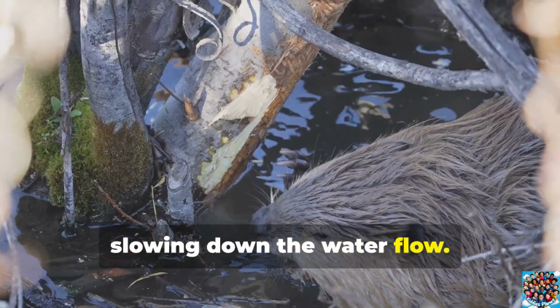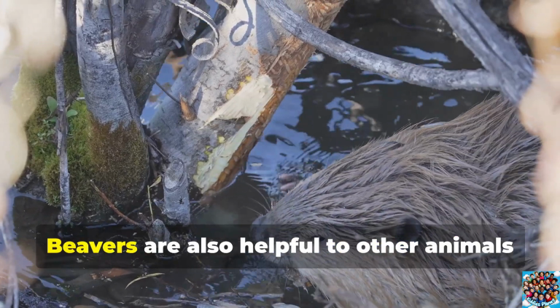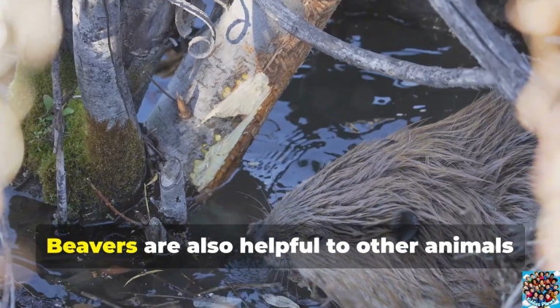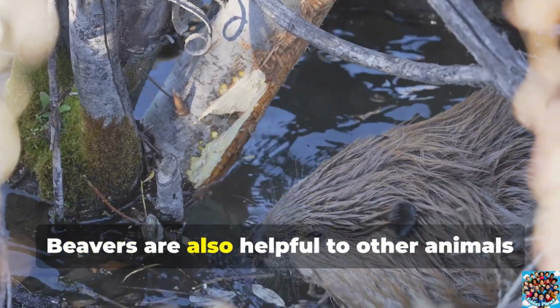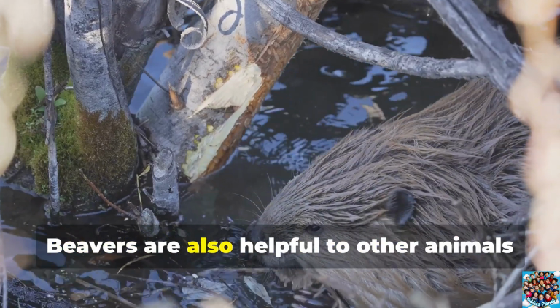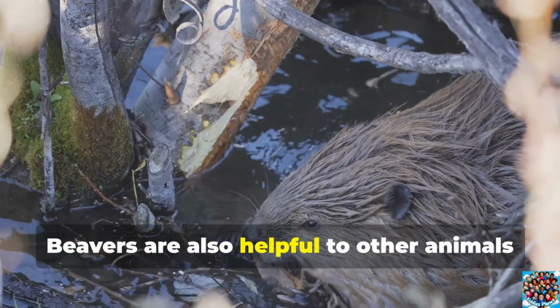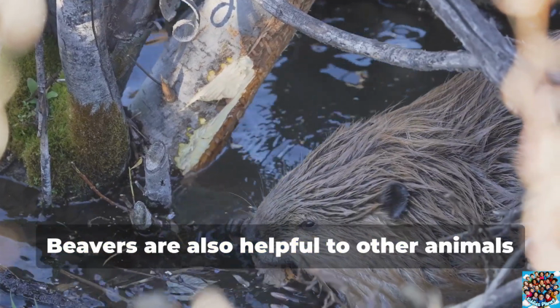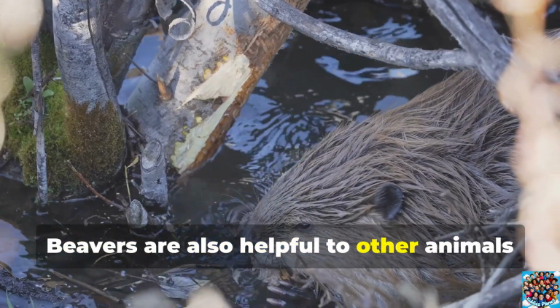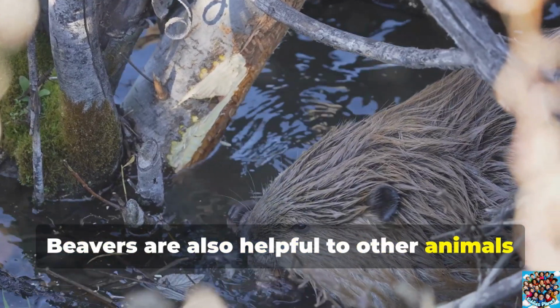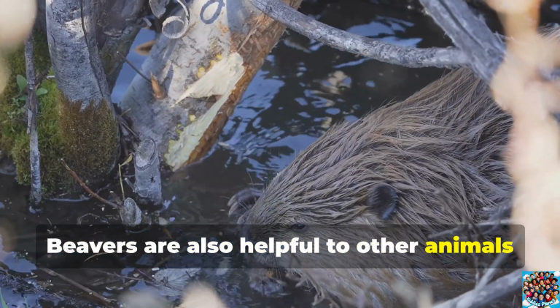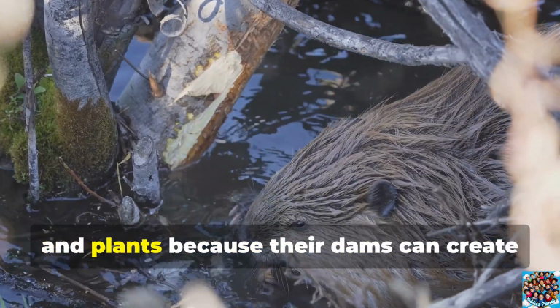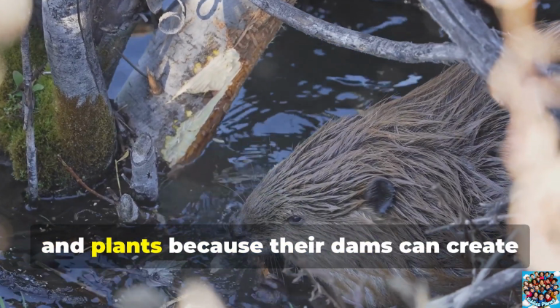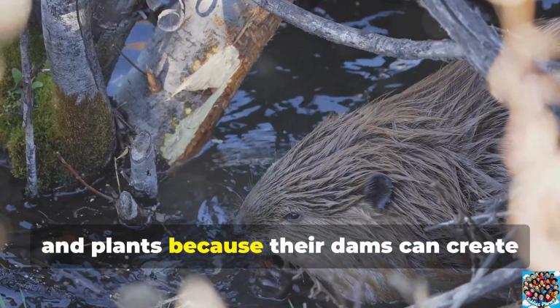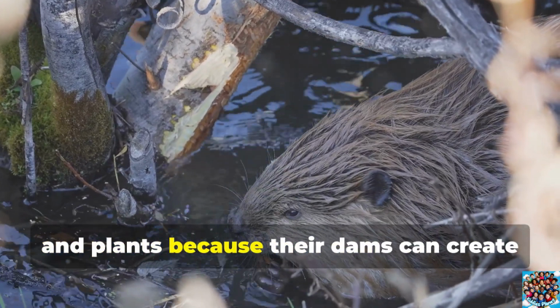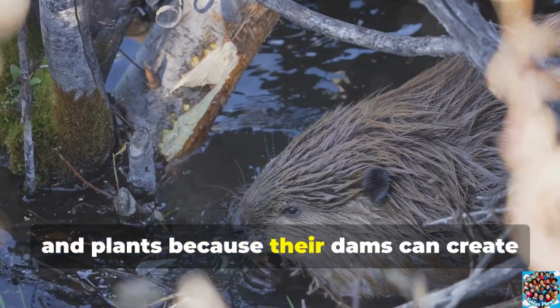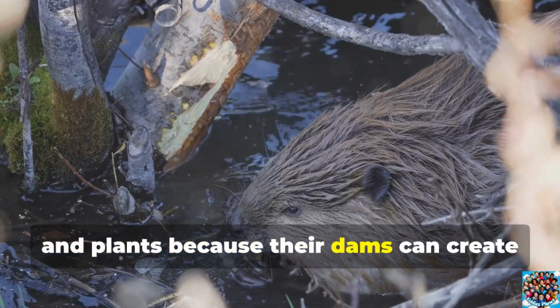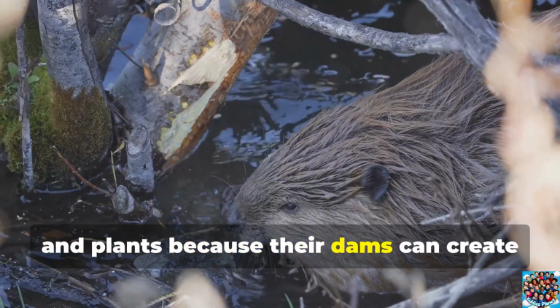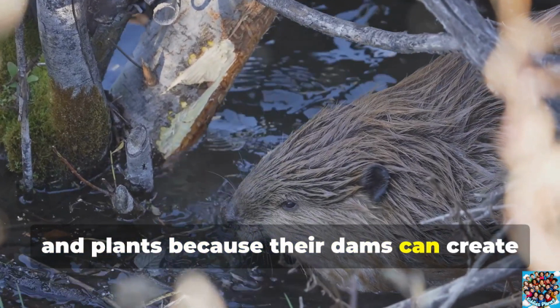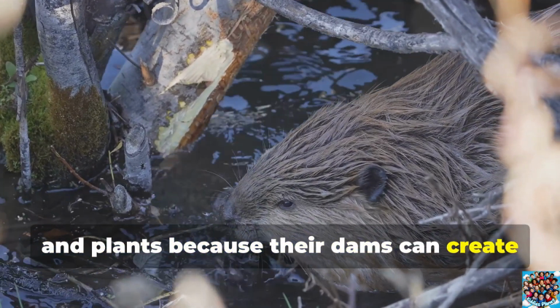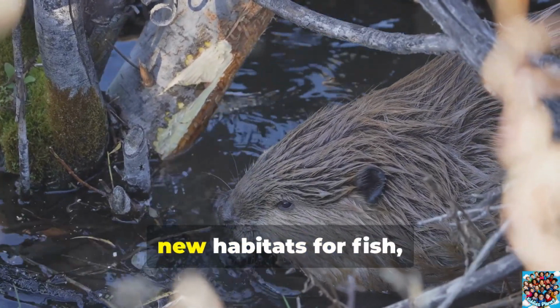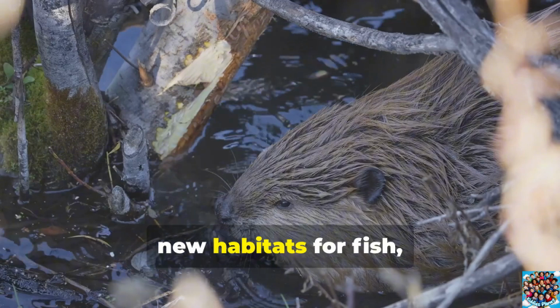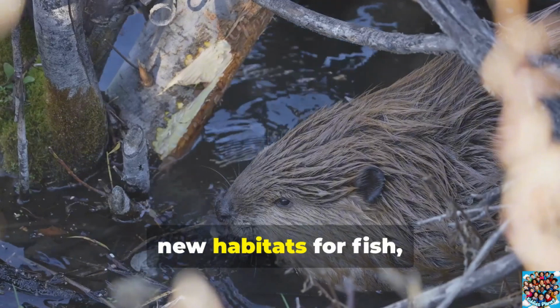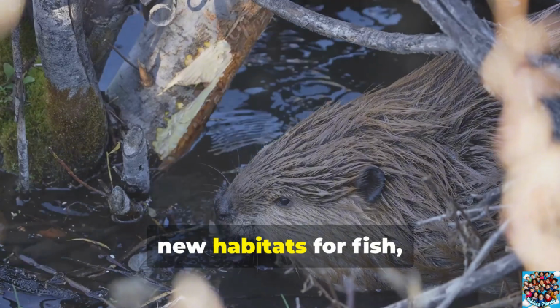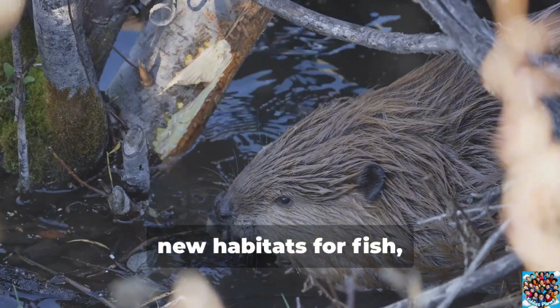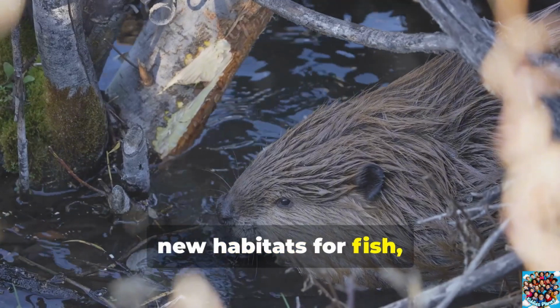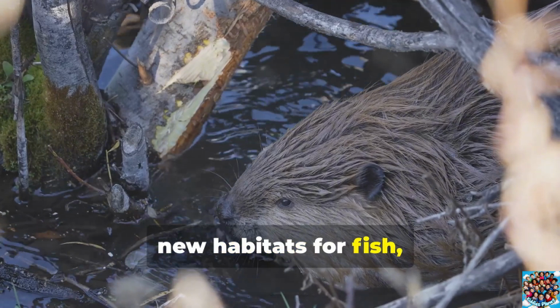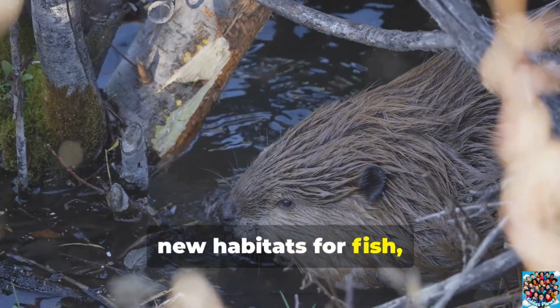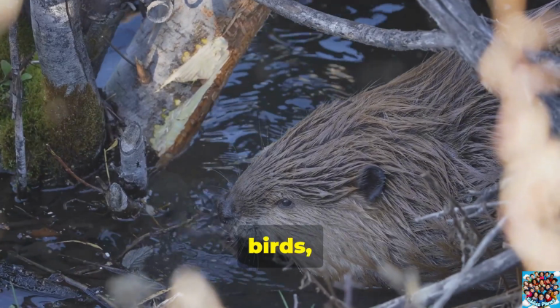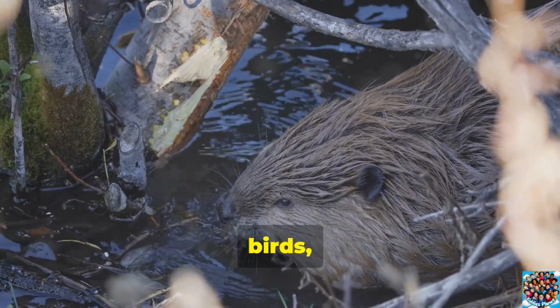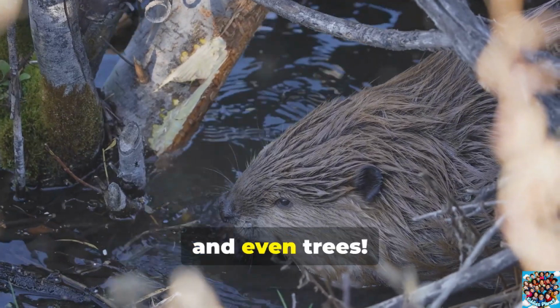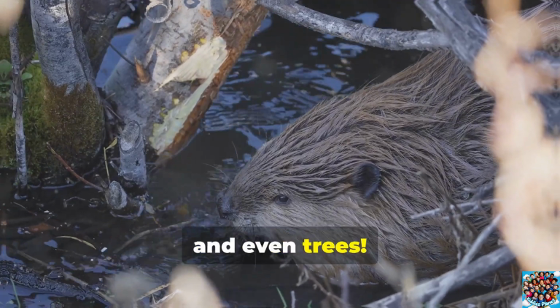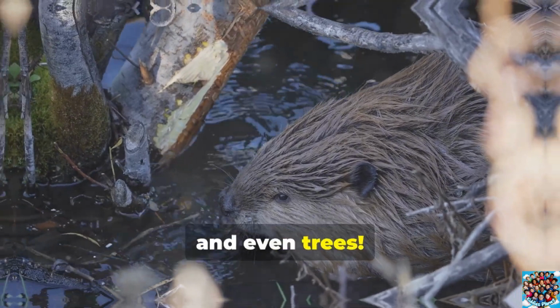Beavers are also helpful to other animals and plants because their dams can create new habitats for fish, birds, and even trees.